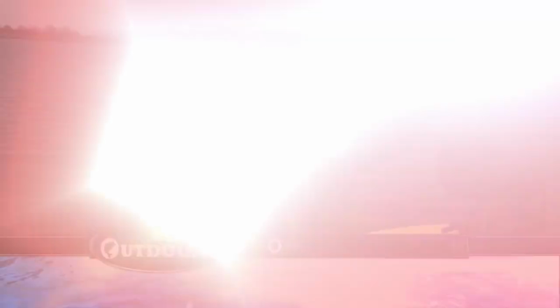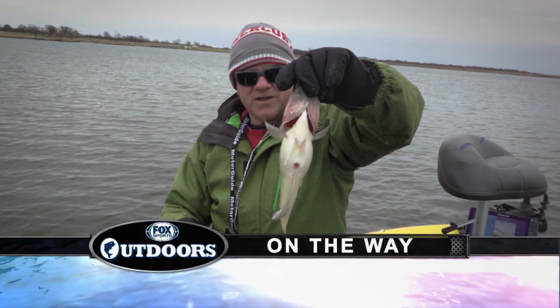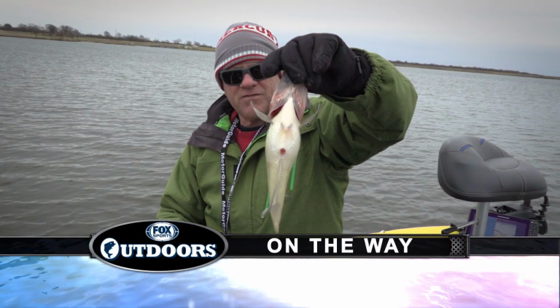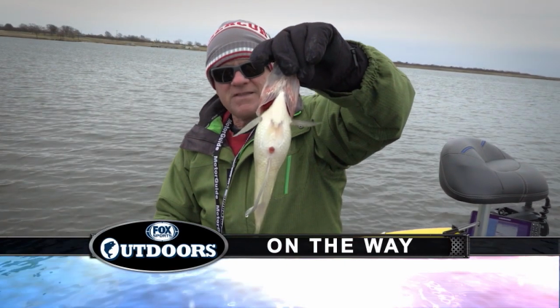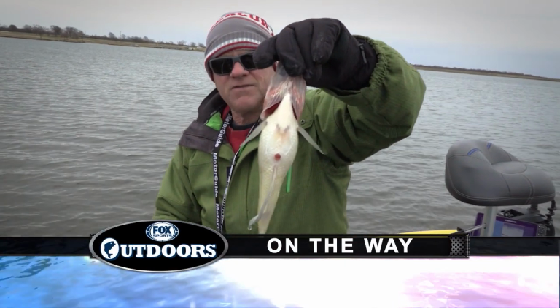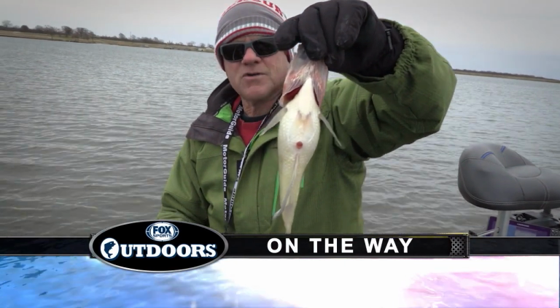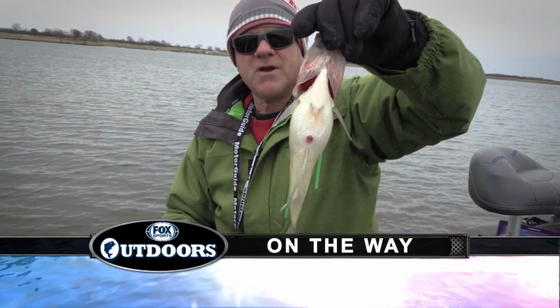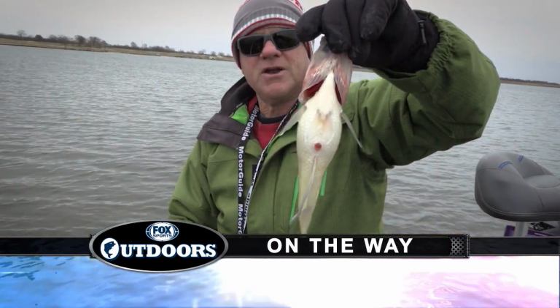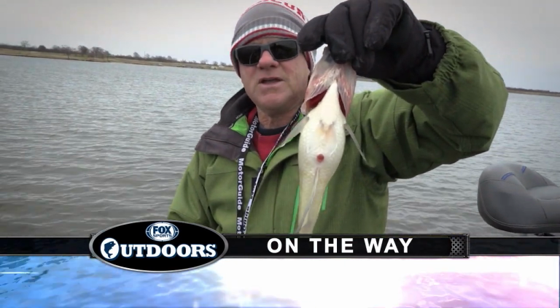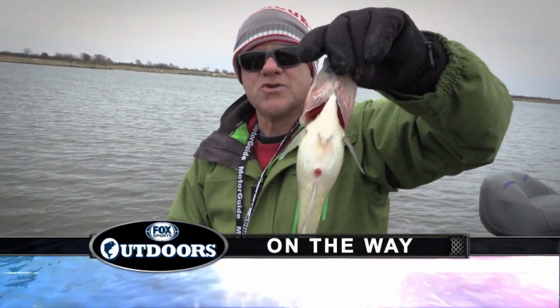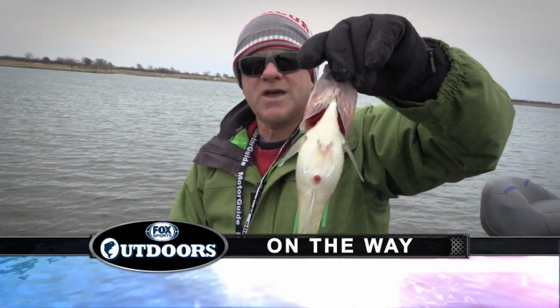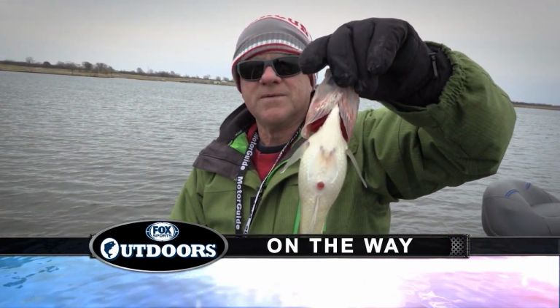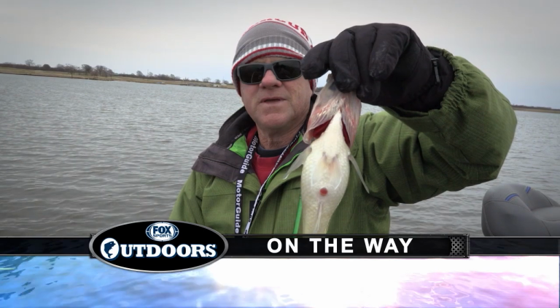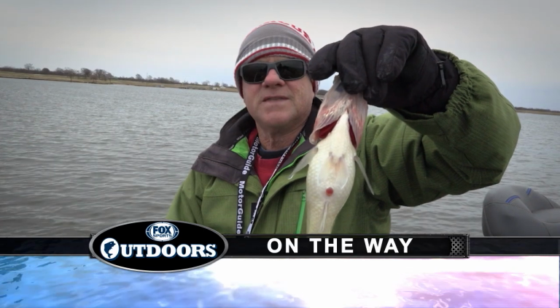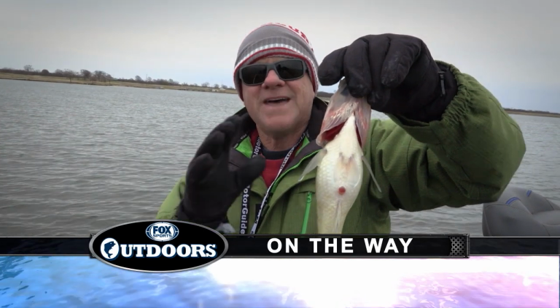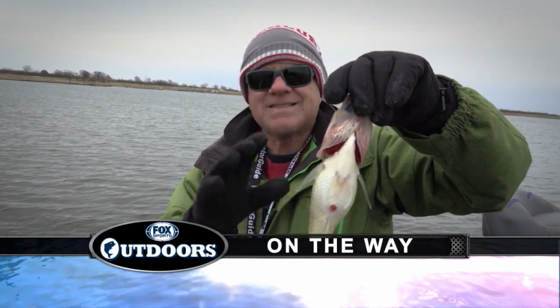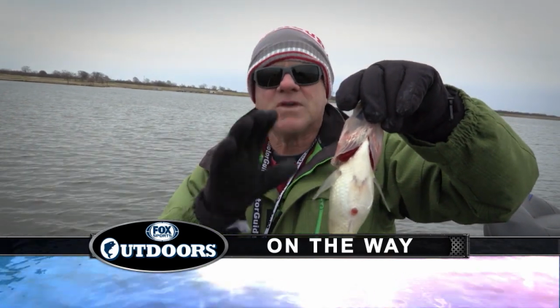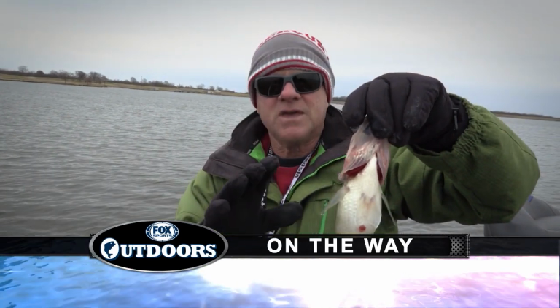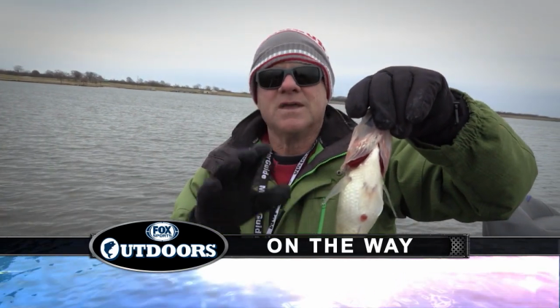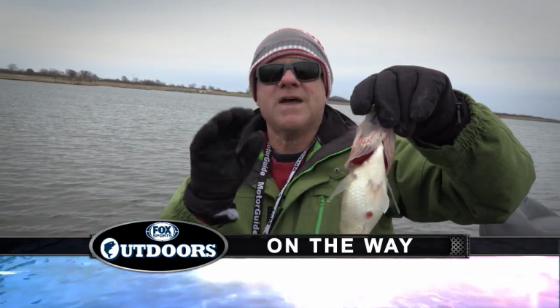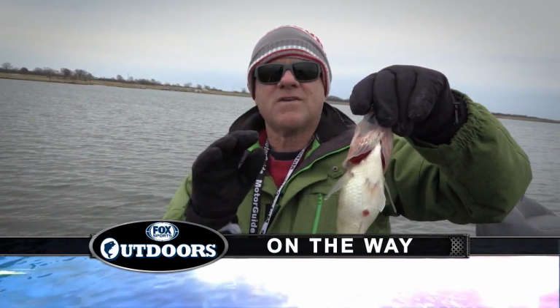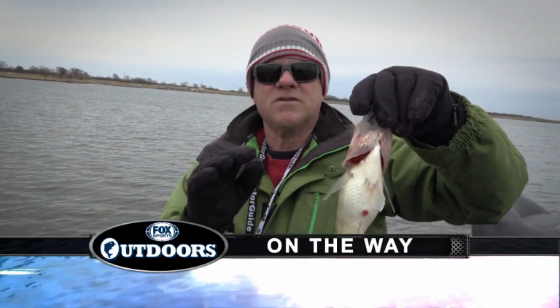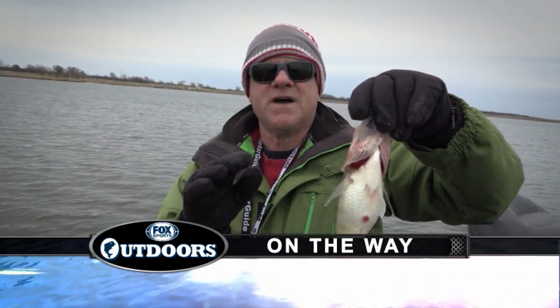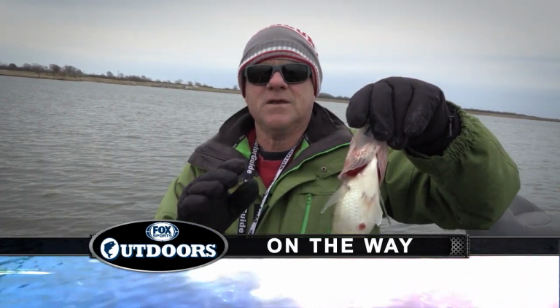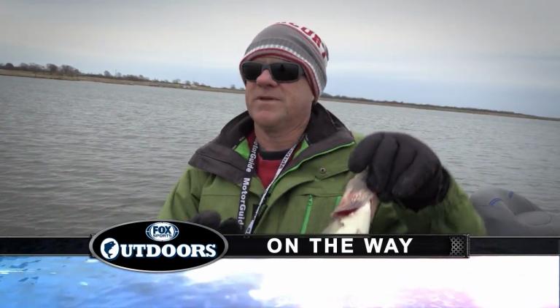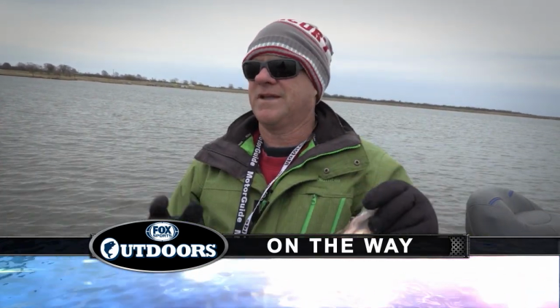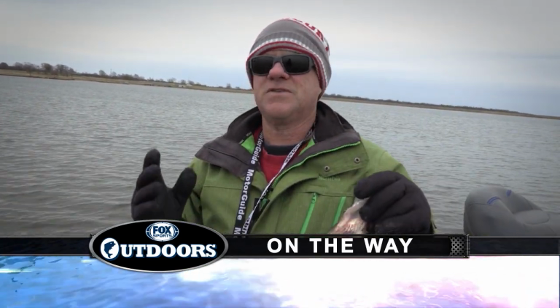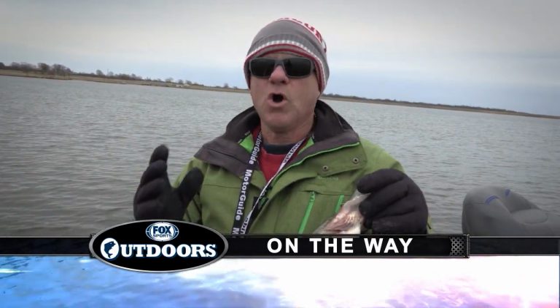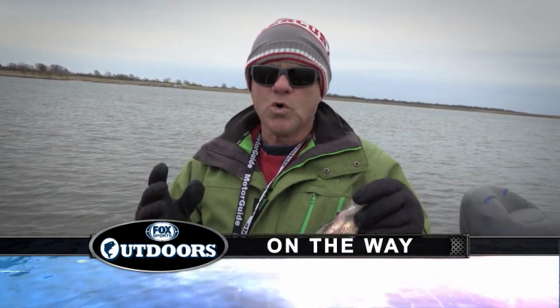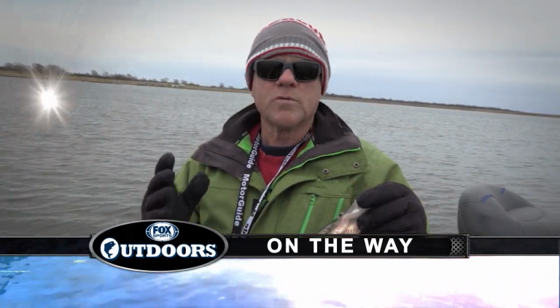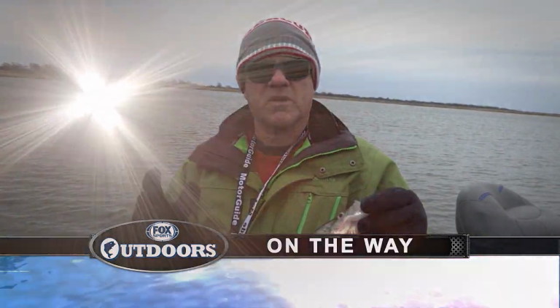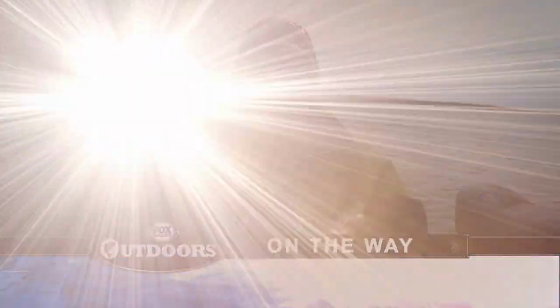Look how fat that fish is — they're out here eating shad. That's the key, and that's how you find them. It's the old principle.